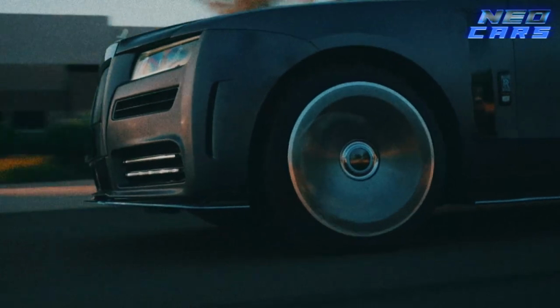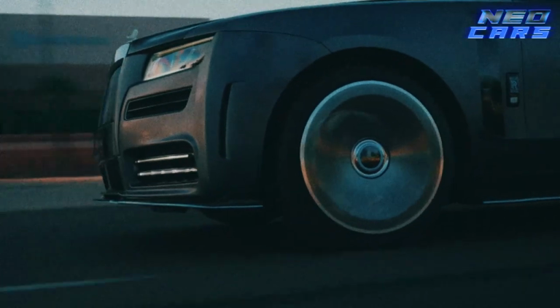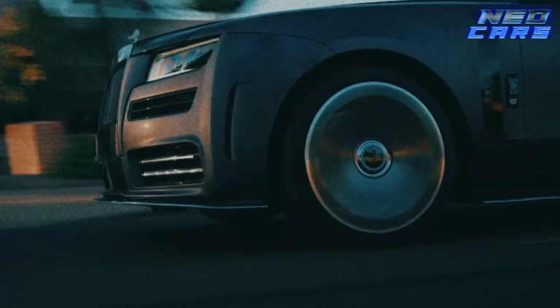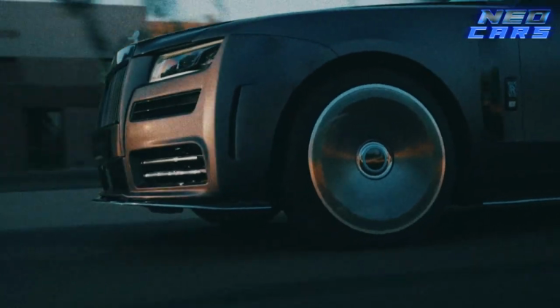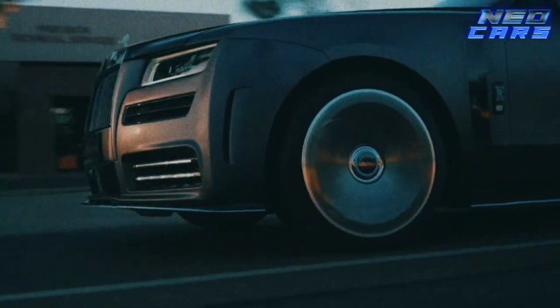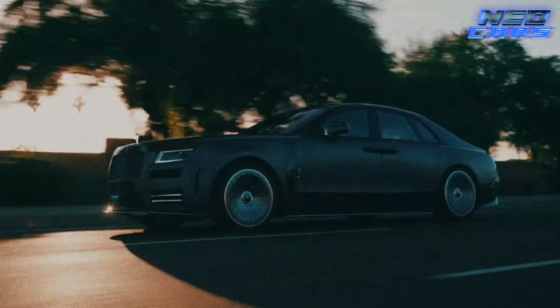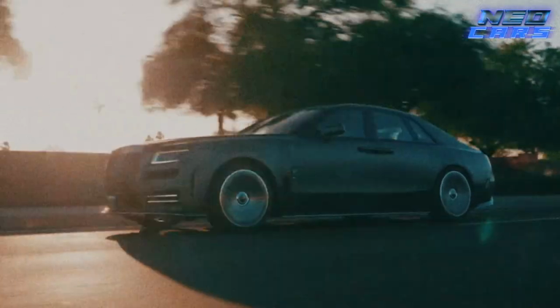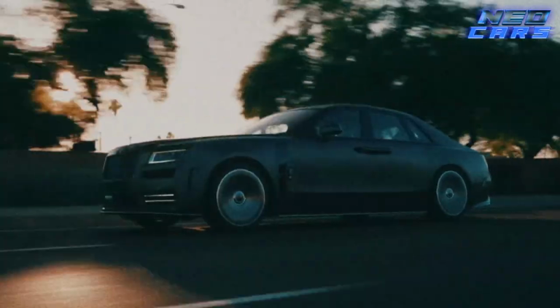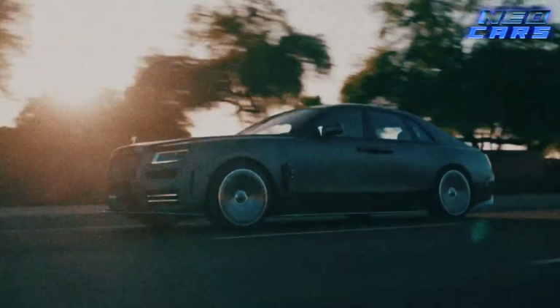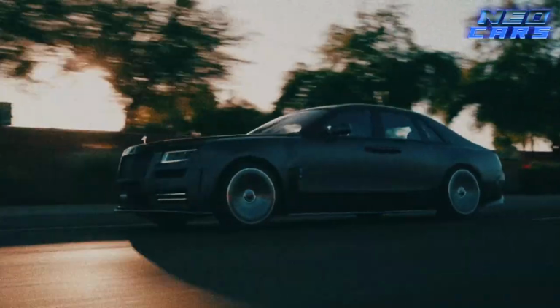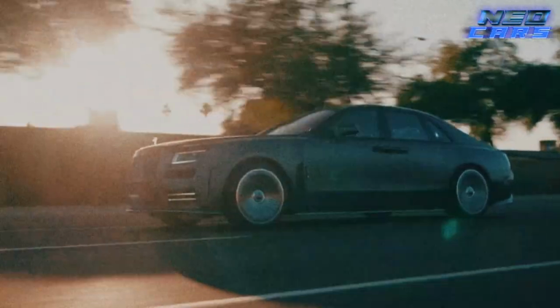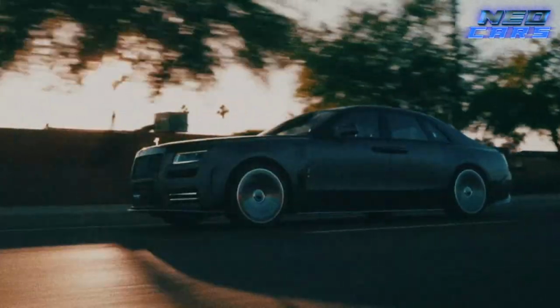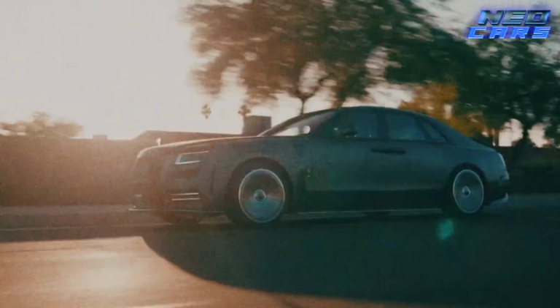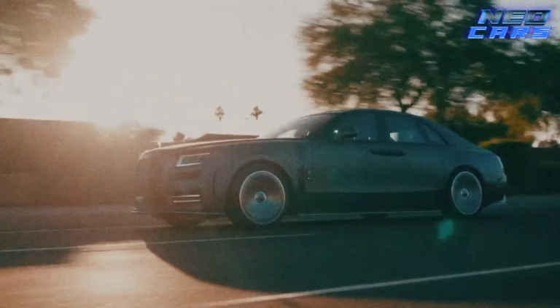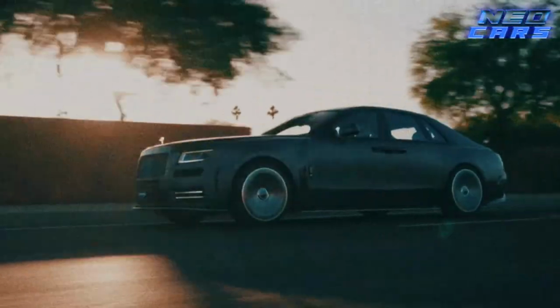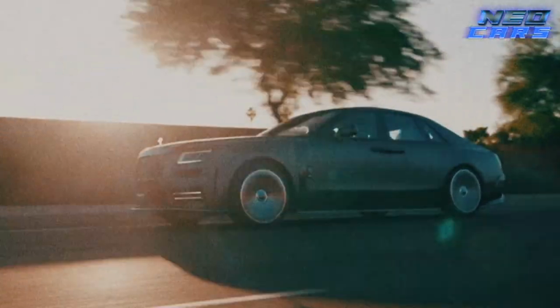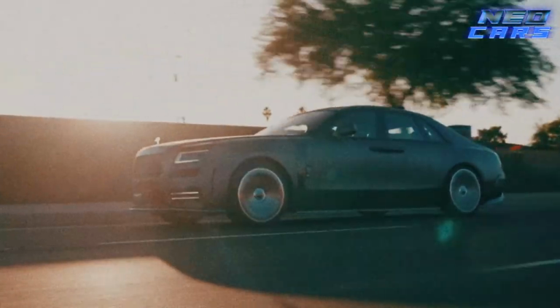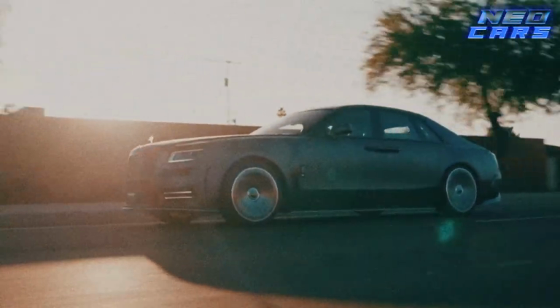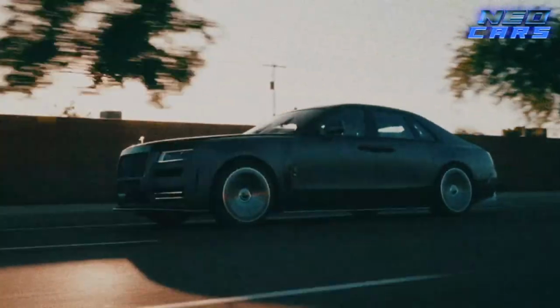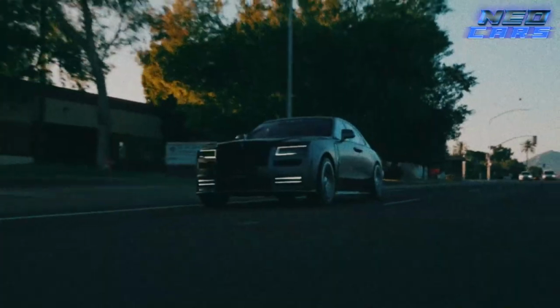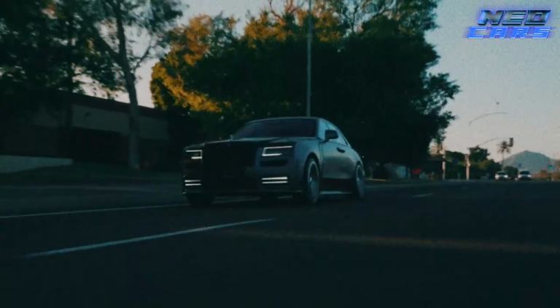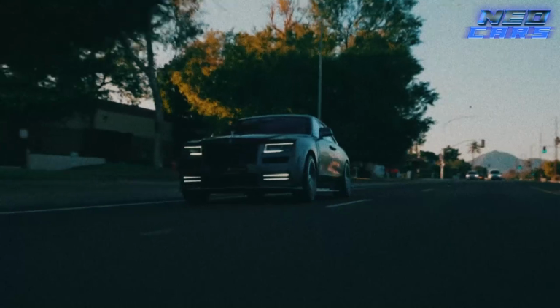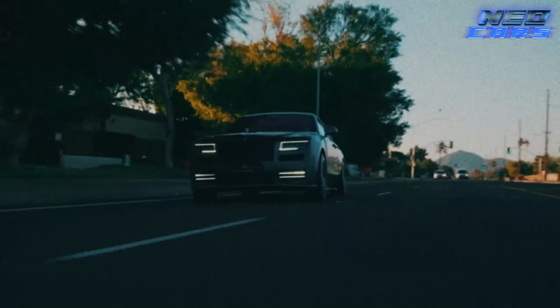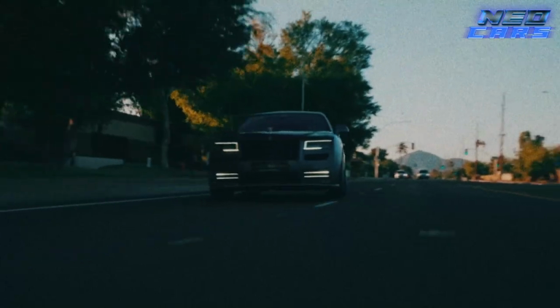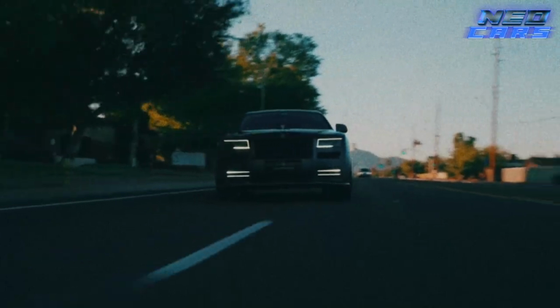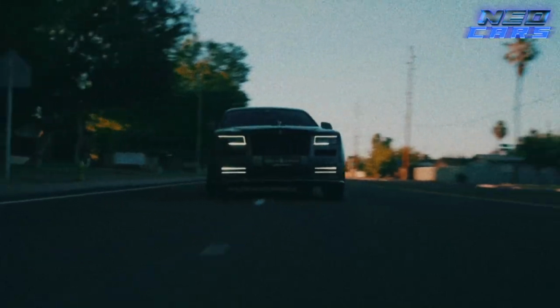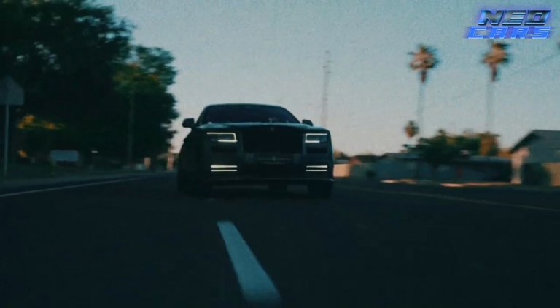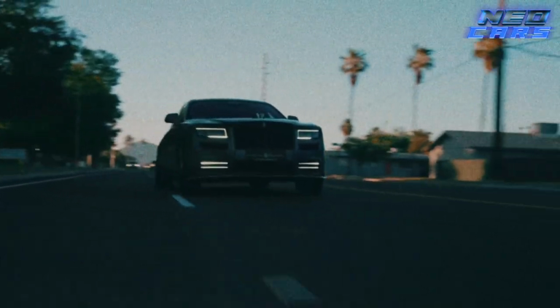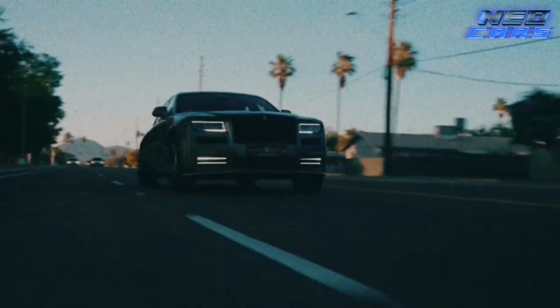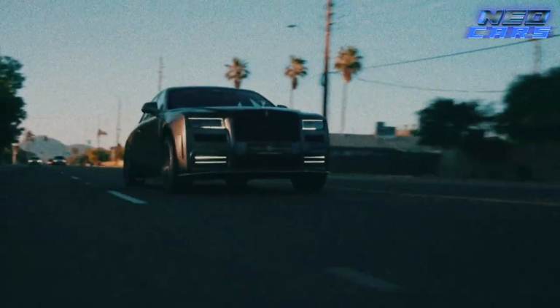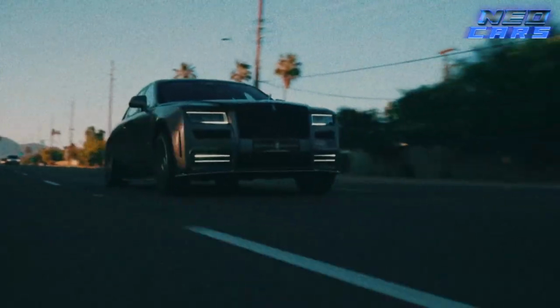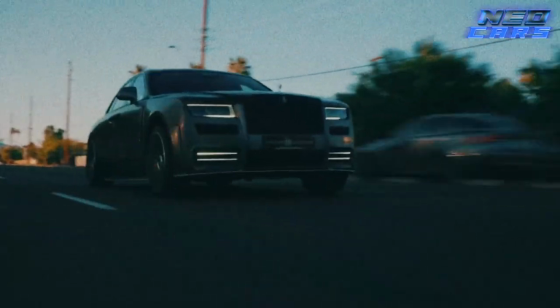So if you're in the market for a car that says 'I've arrived, and I did so in the lap of extreme luxury,' the Rolls-Royce Ghost is your chariot.